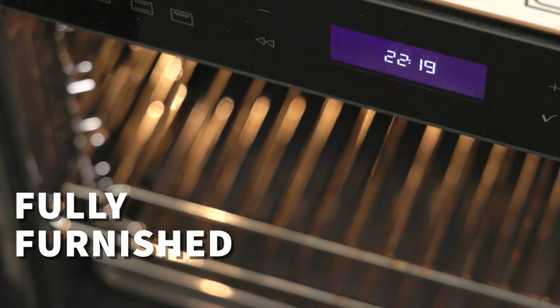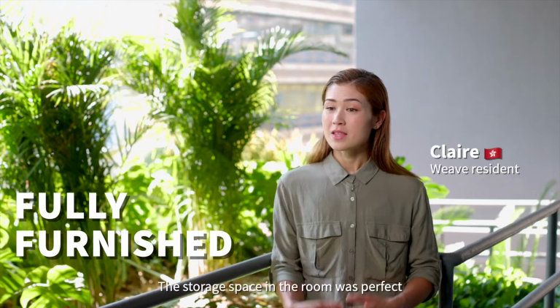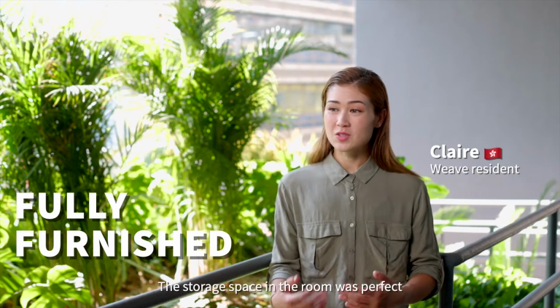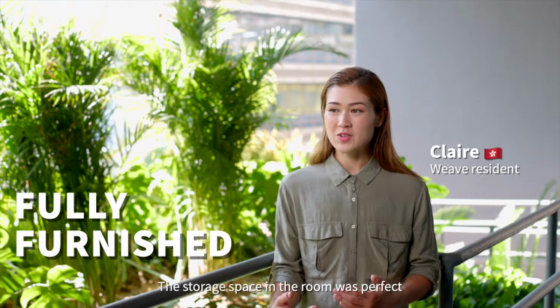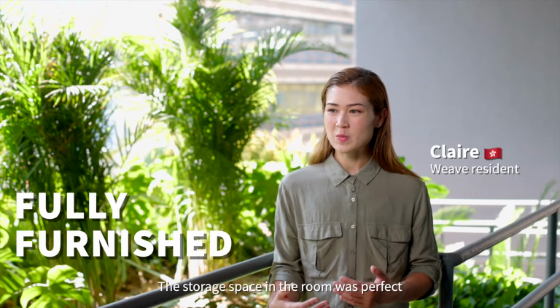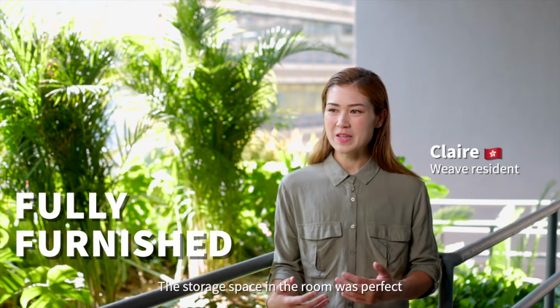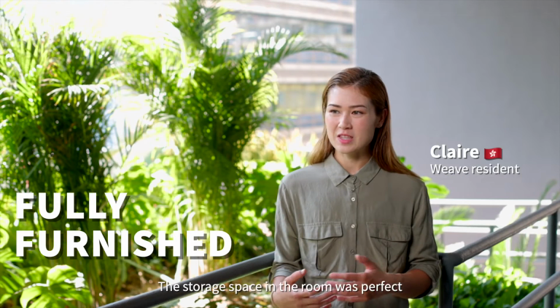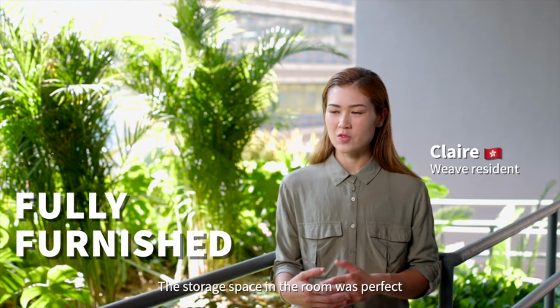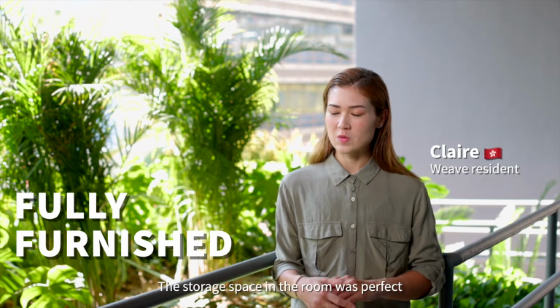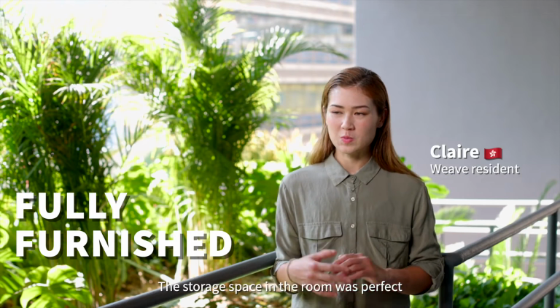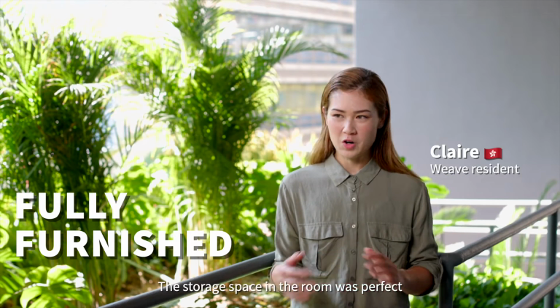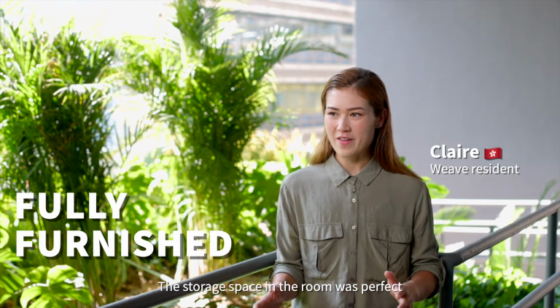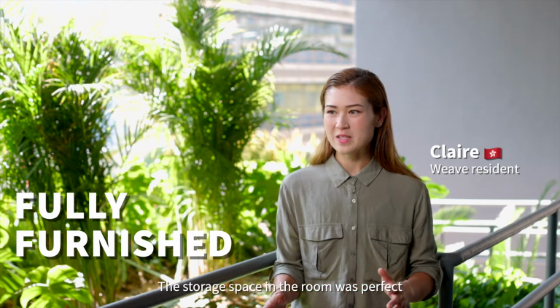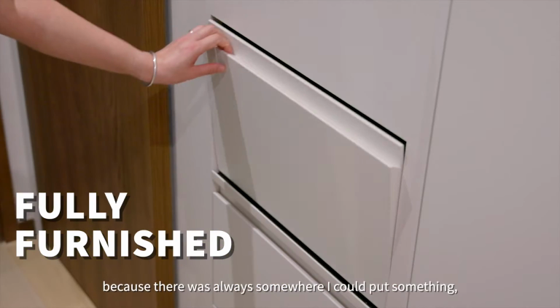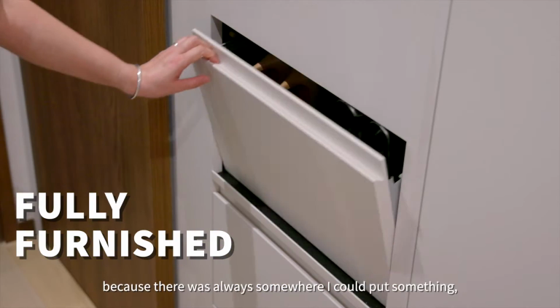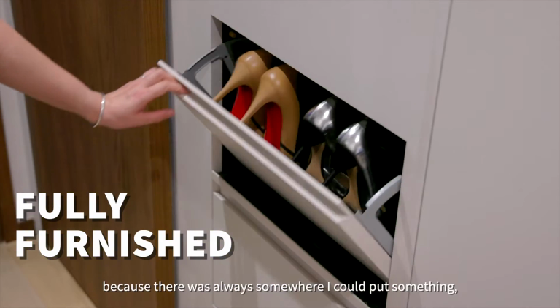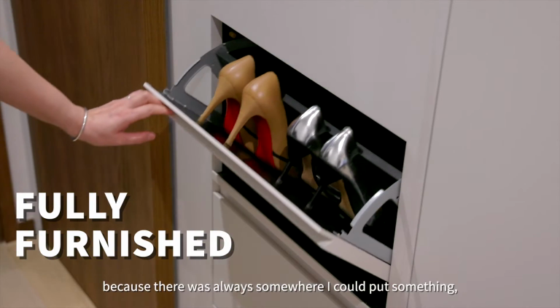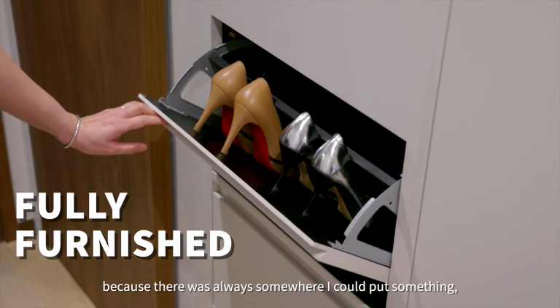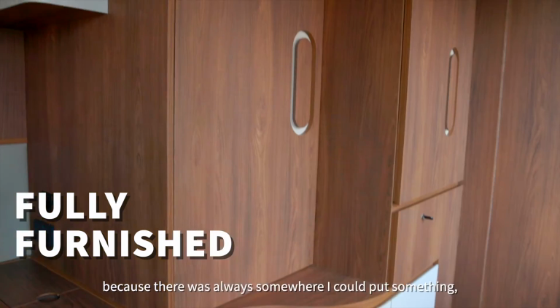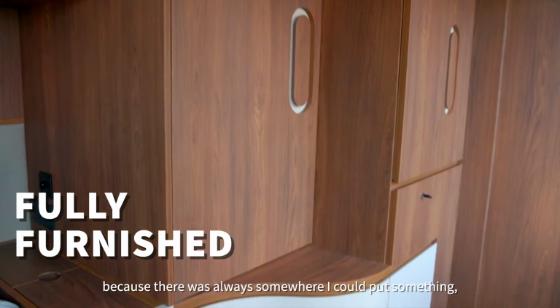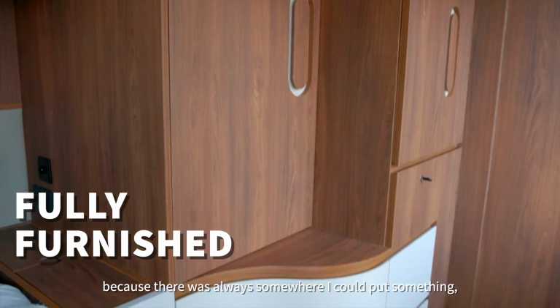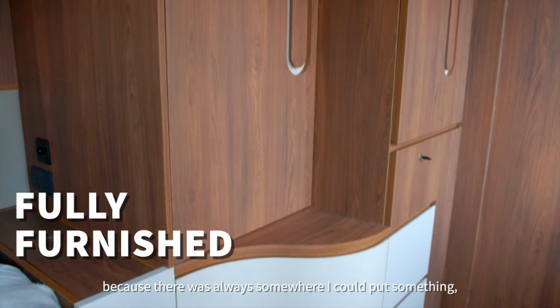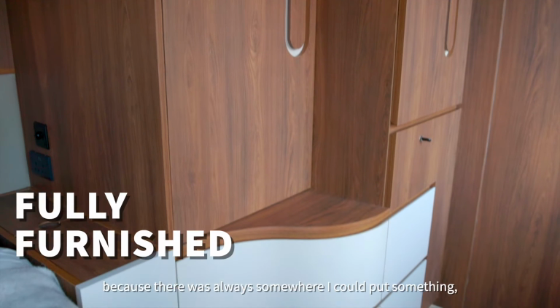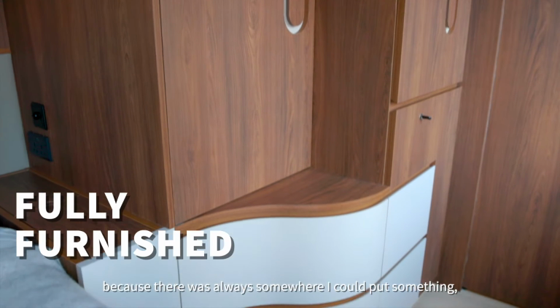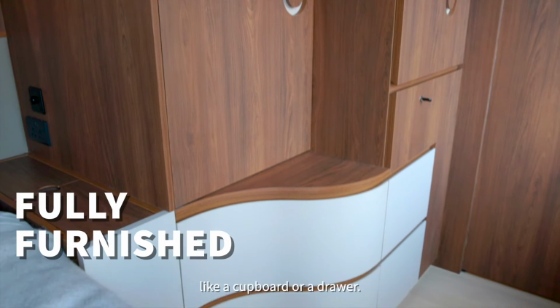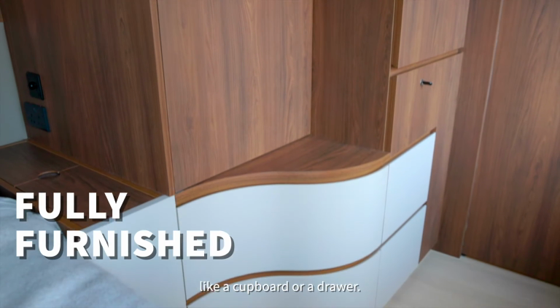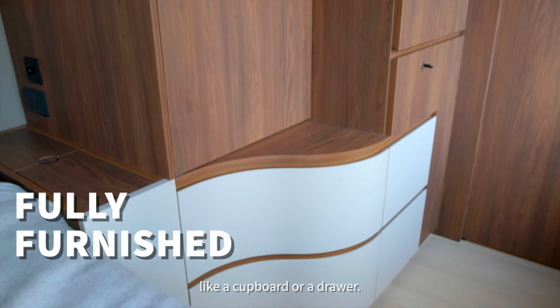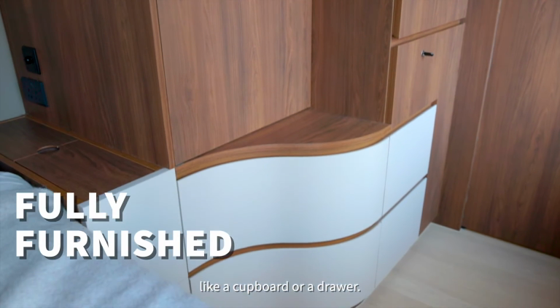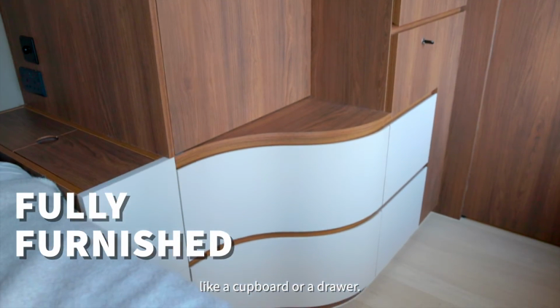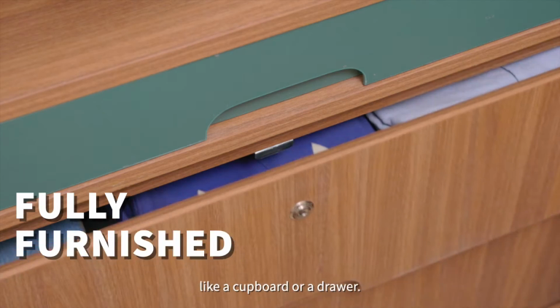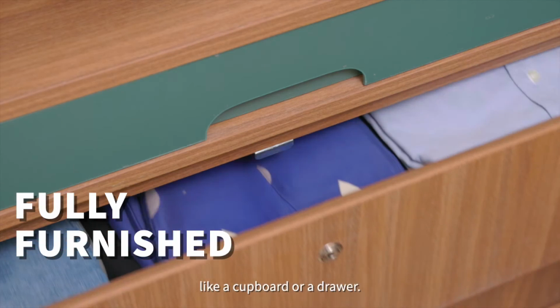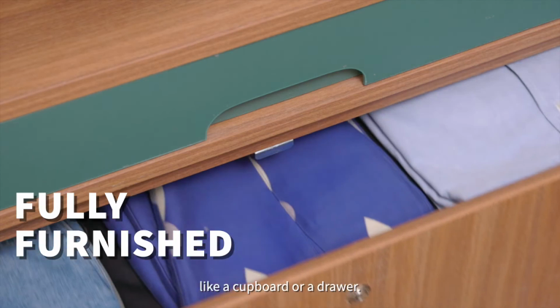The storage space in the rooms was perfect because there was always somewhere I could put something, like a cupboard or a drawer.